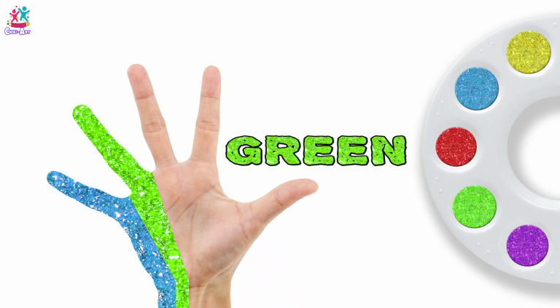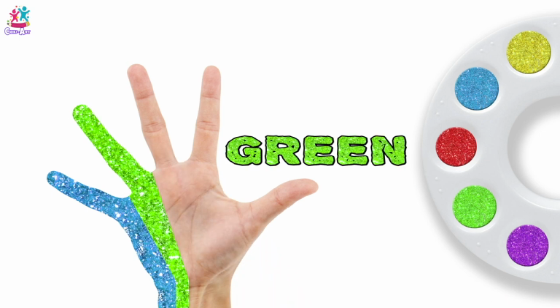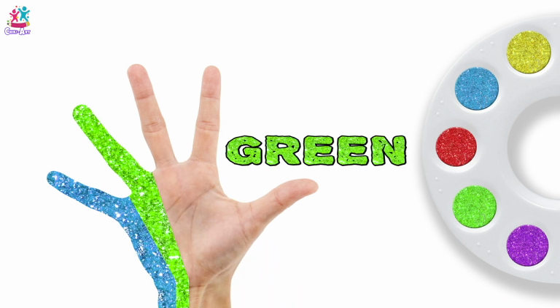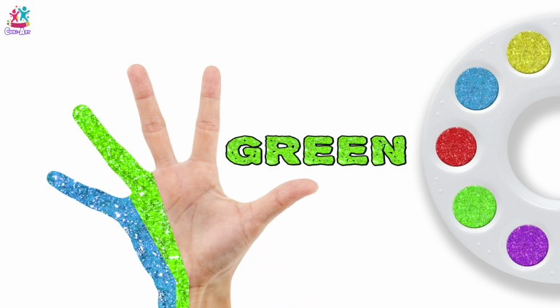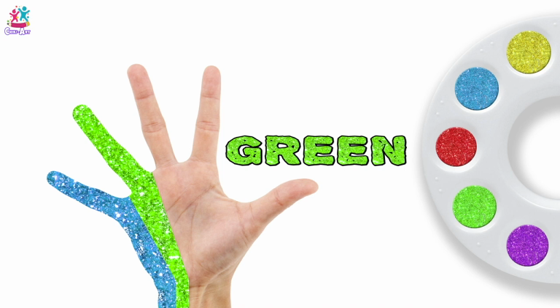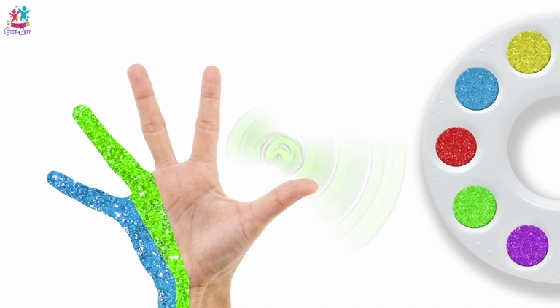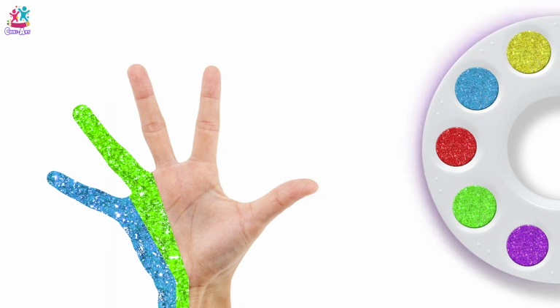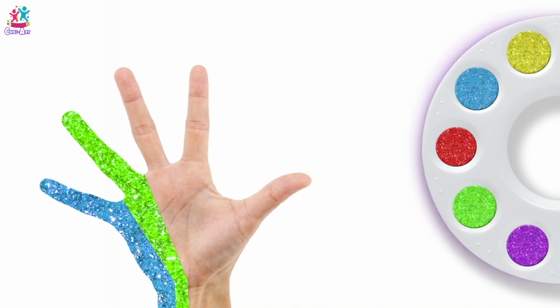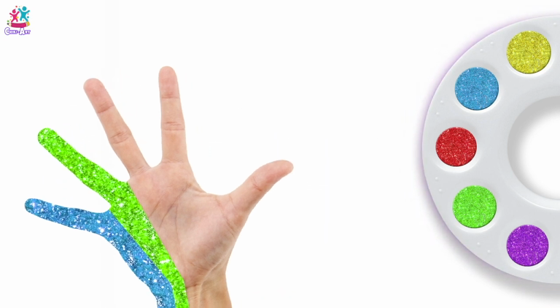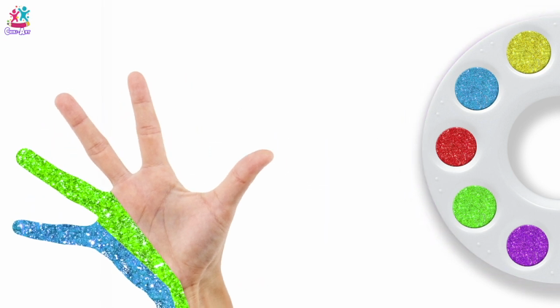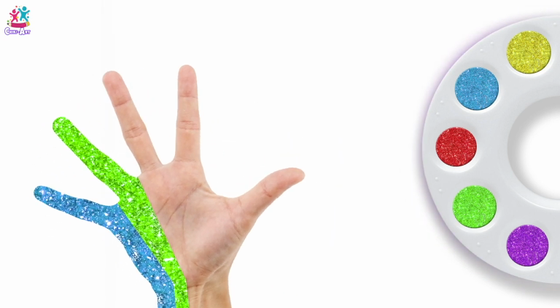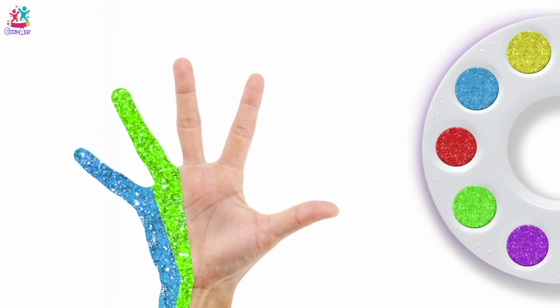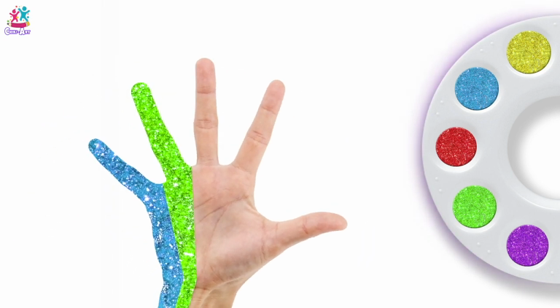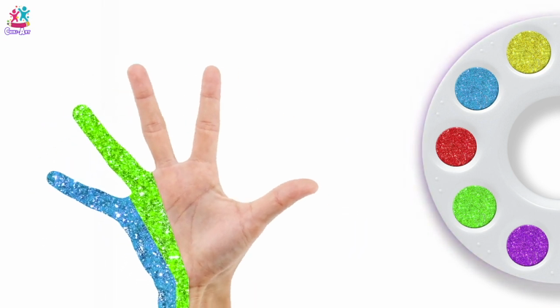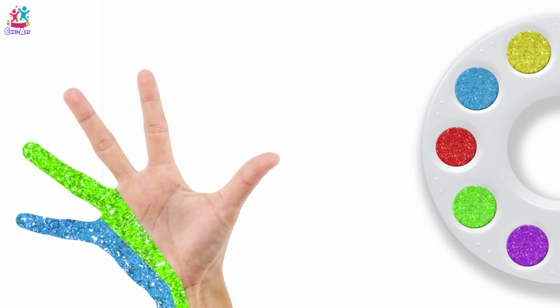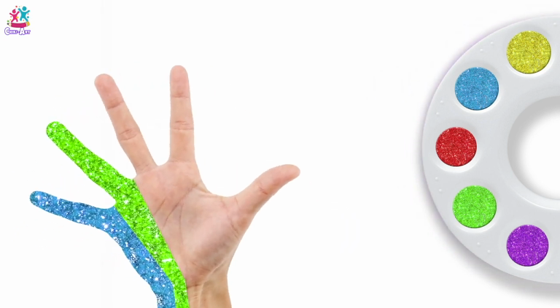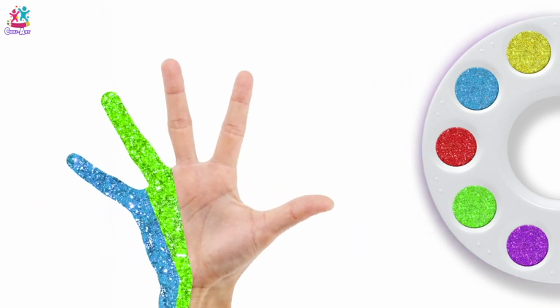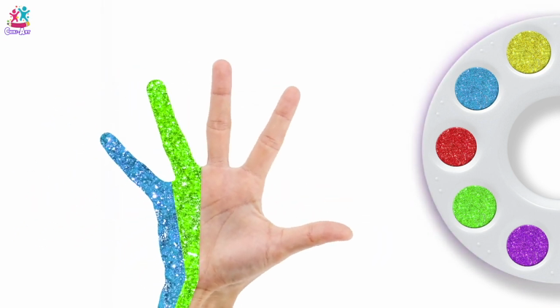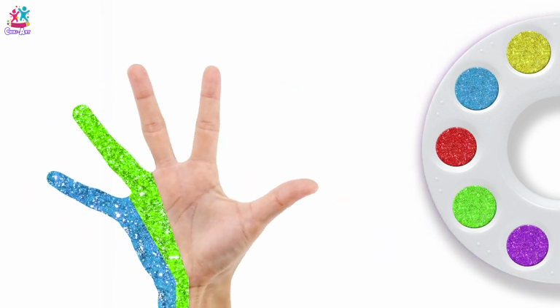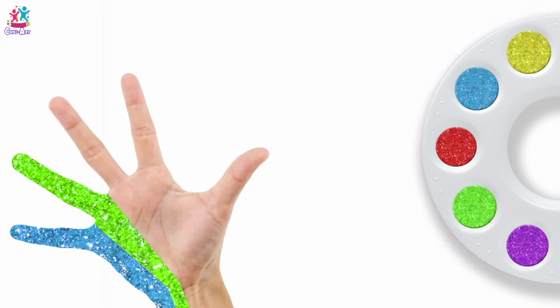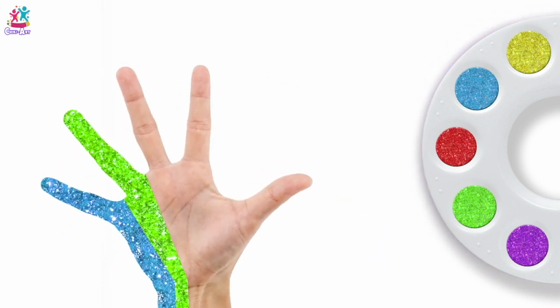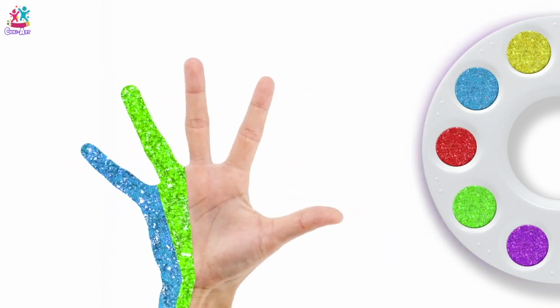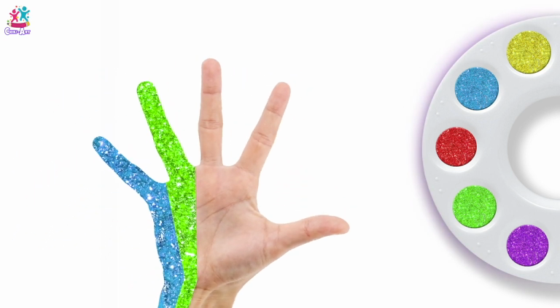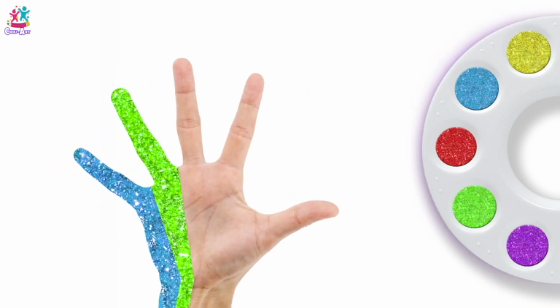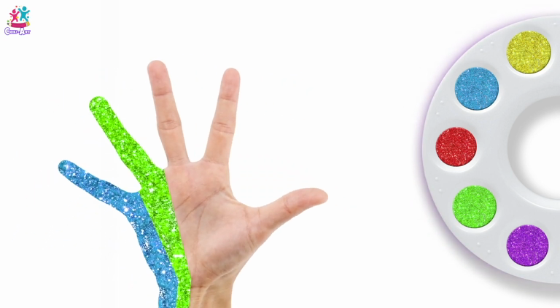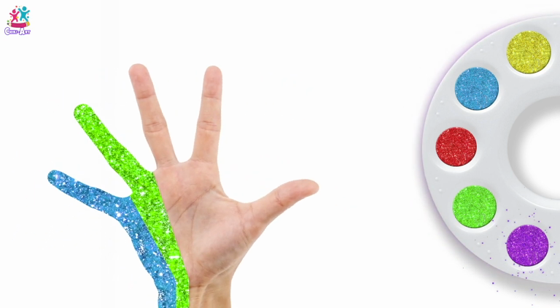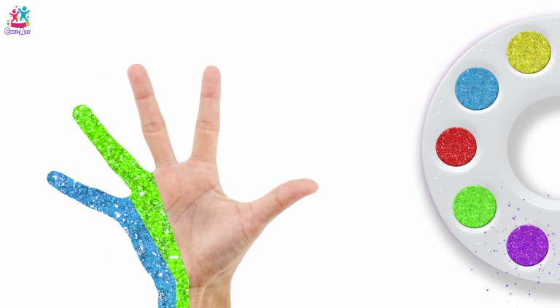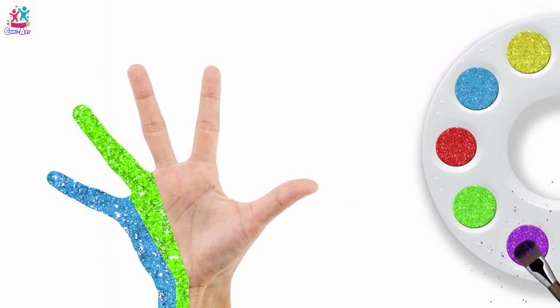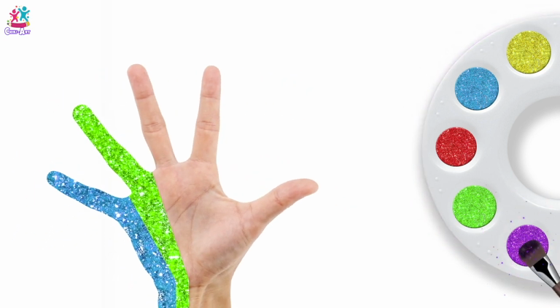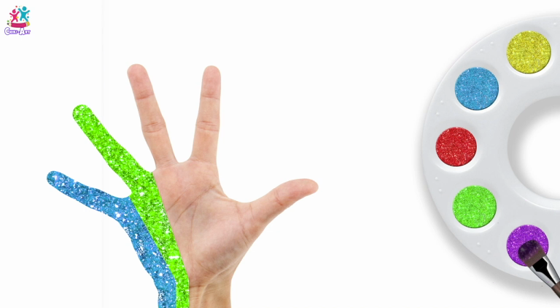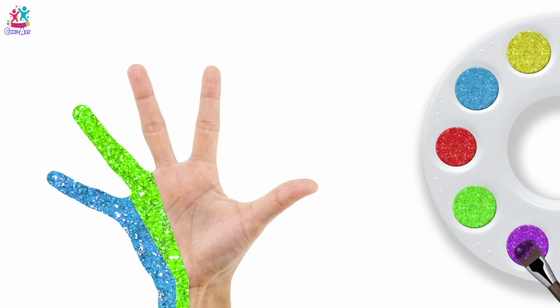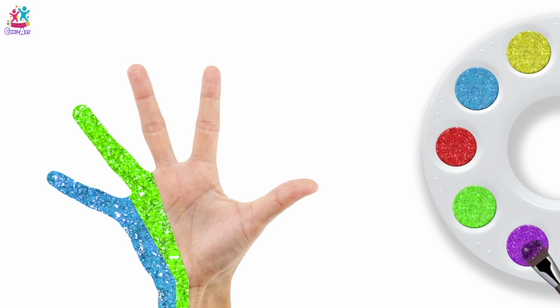Green! Purple colour, purple colour, where are you? Here!